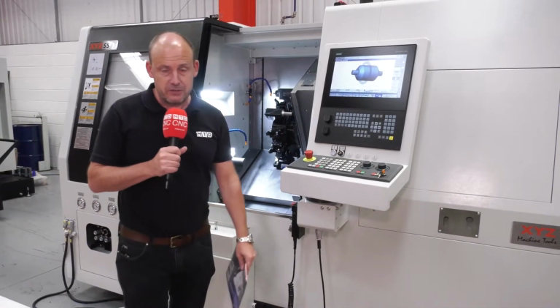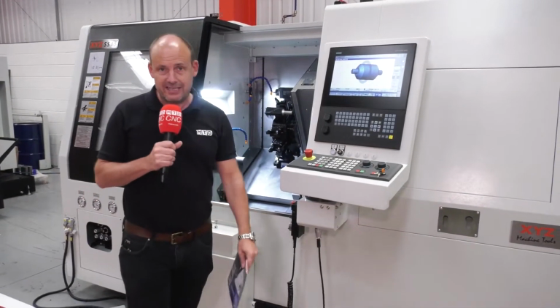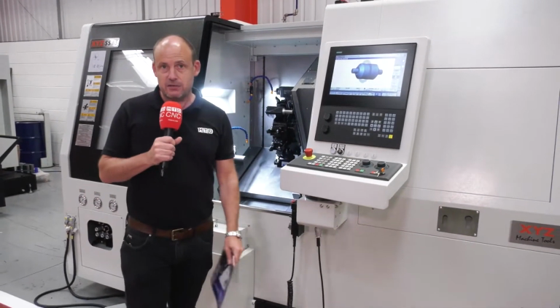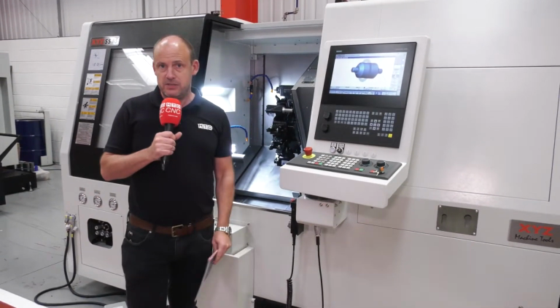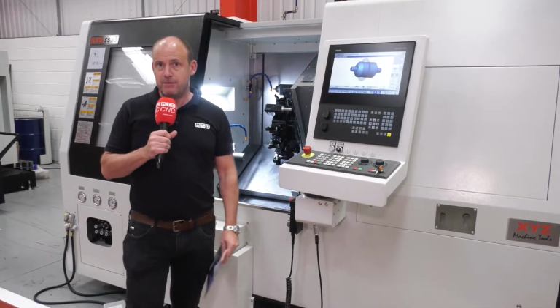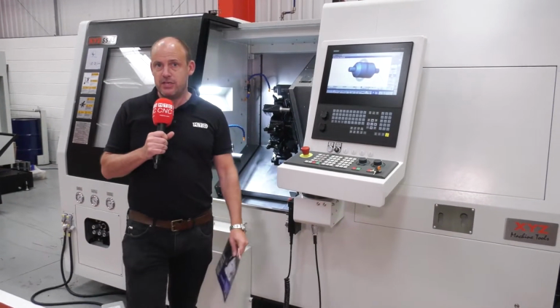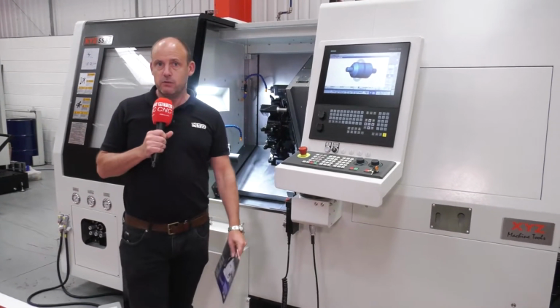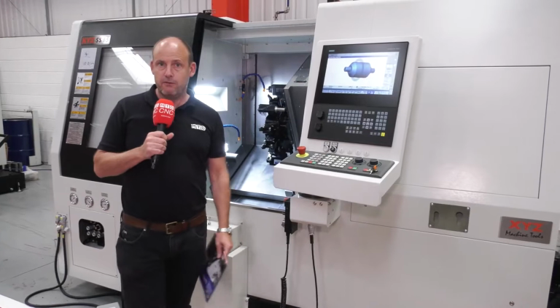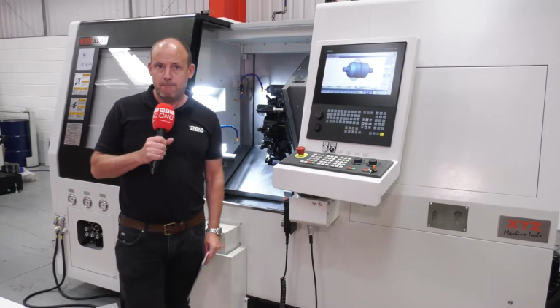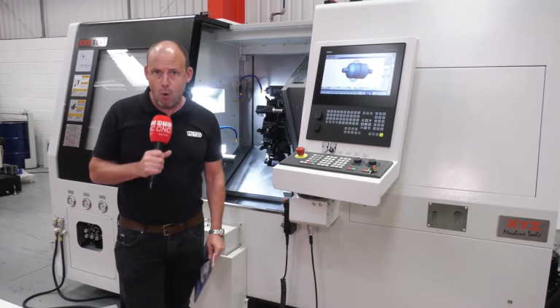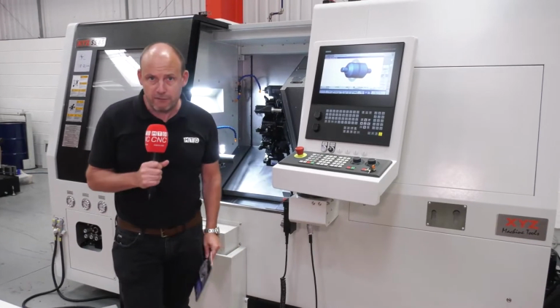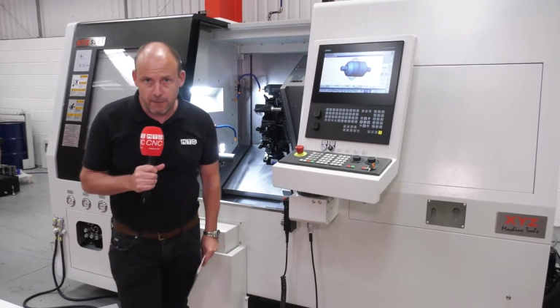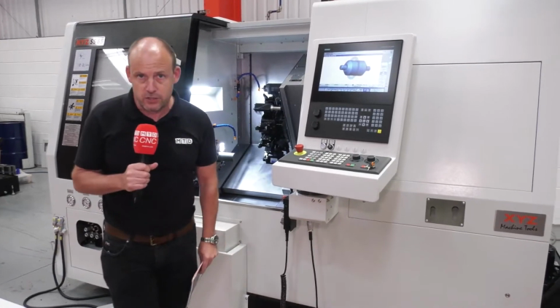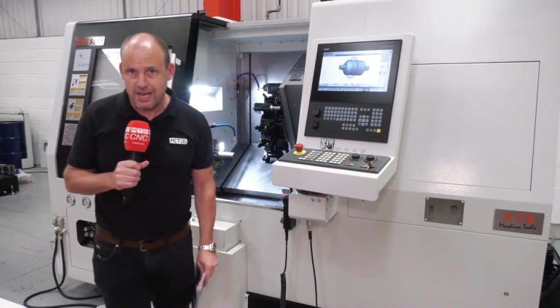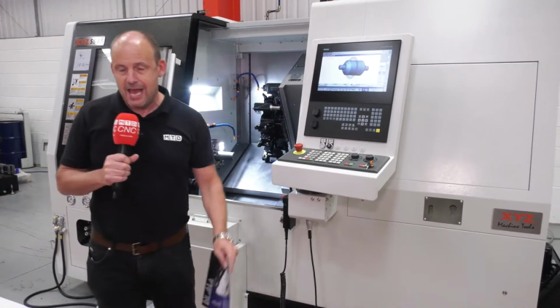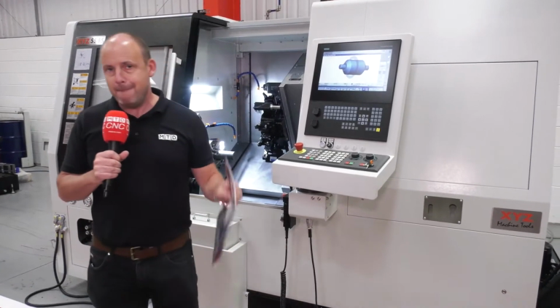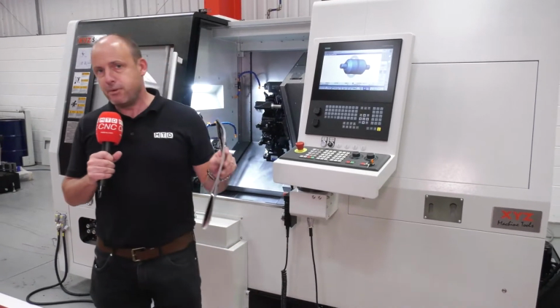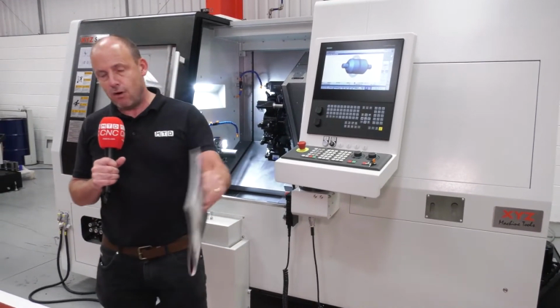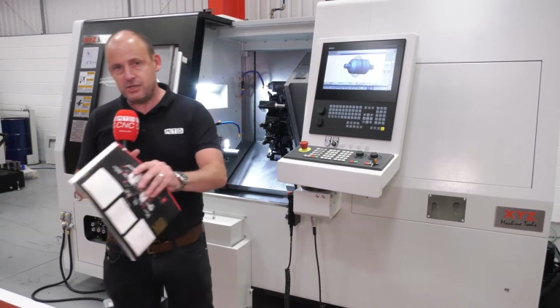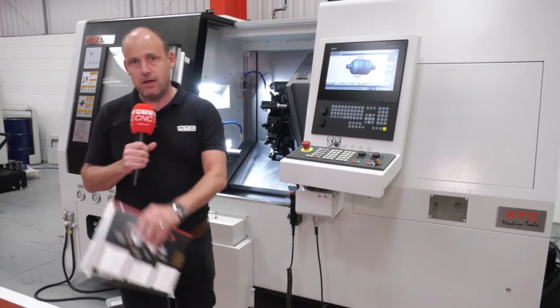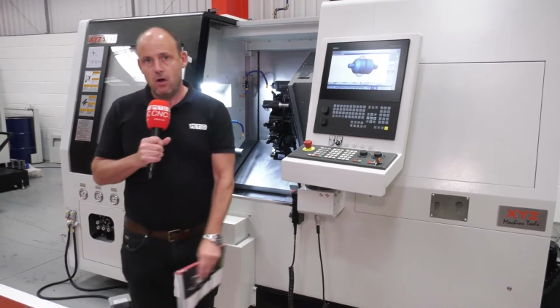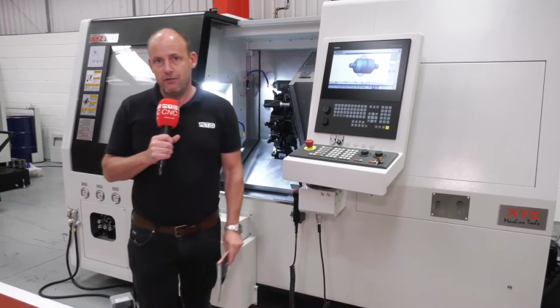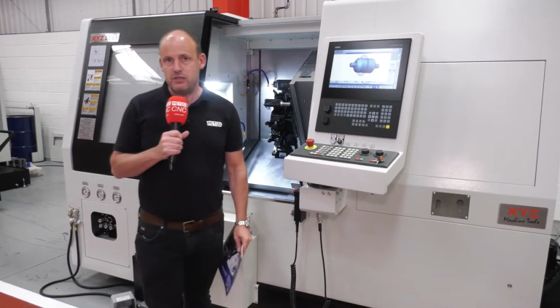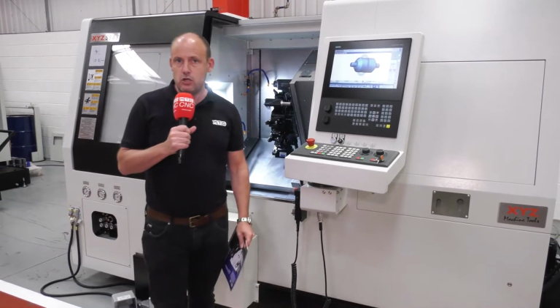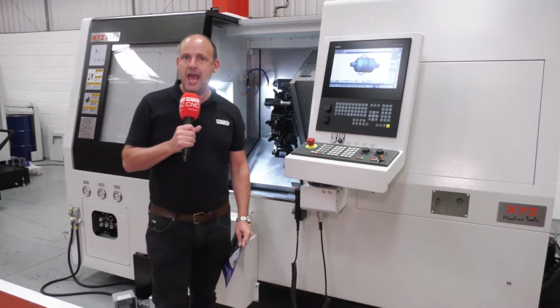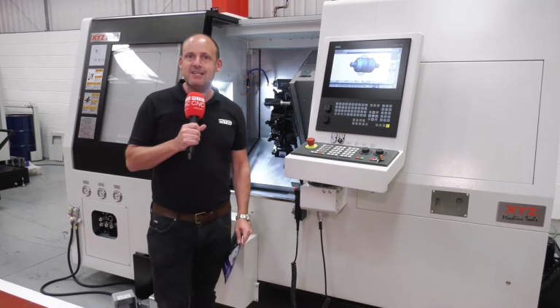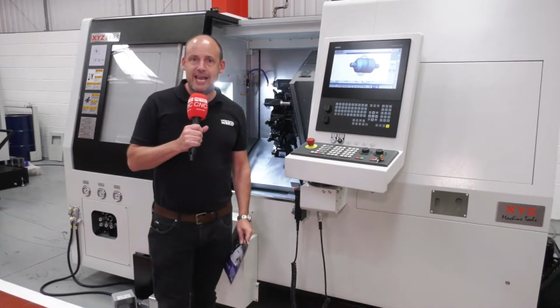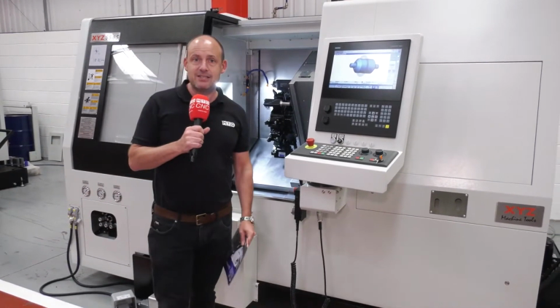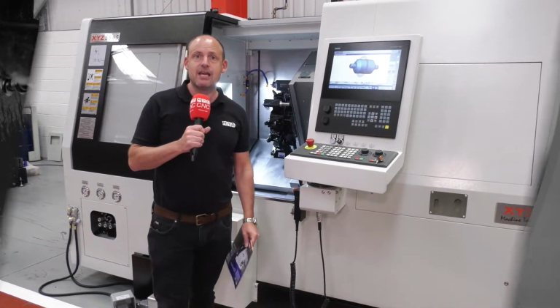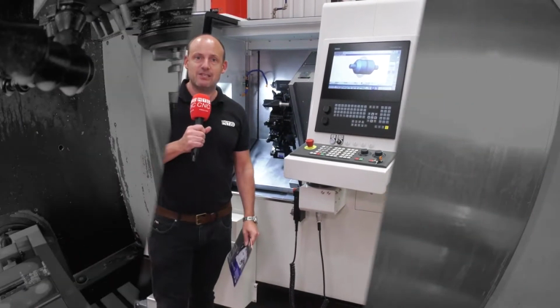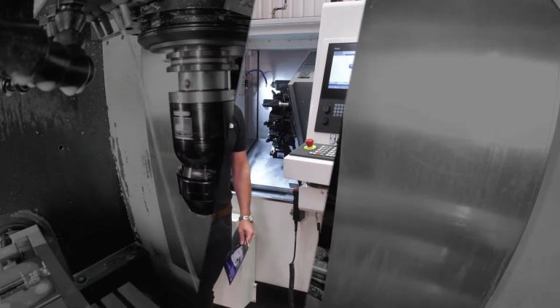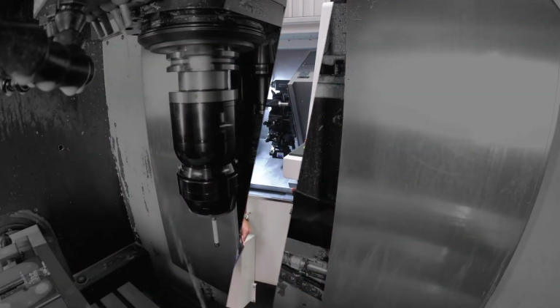Contact XYZ Machine Tools for more information and pricing on this new SS65.